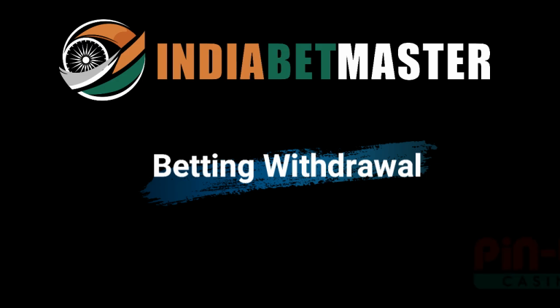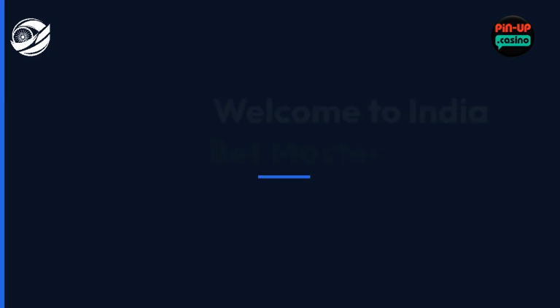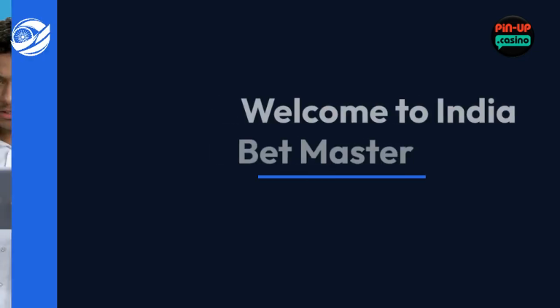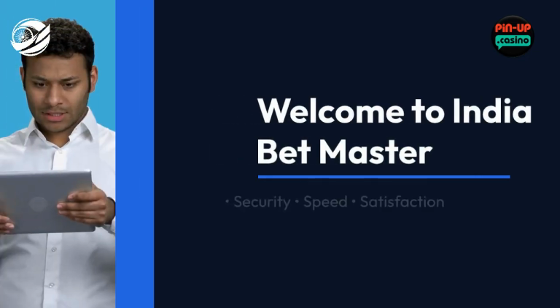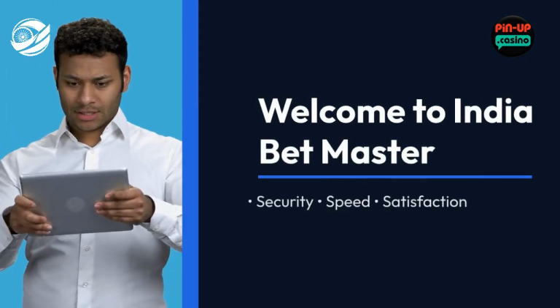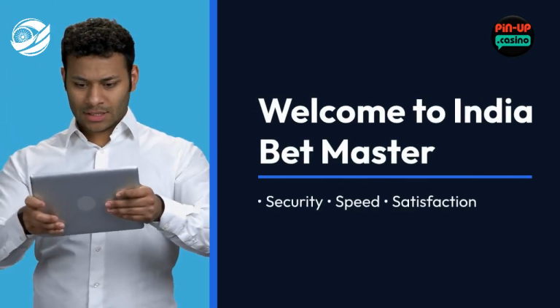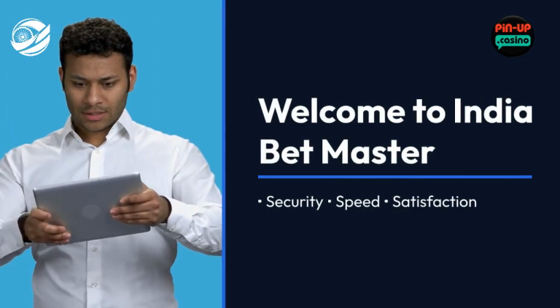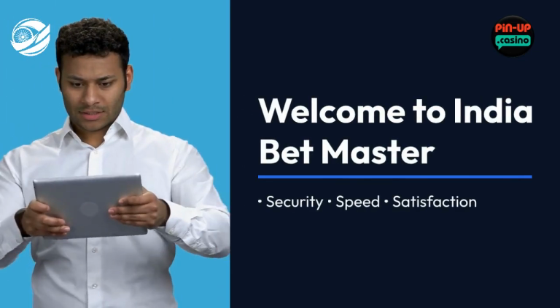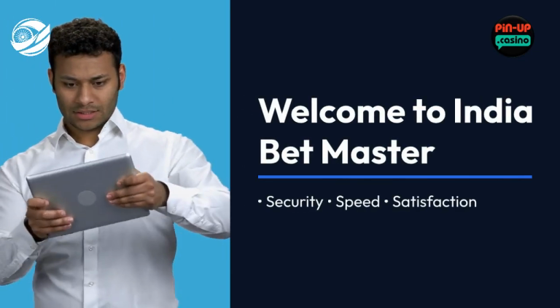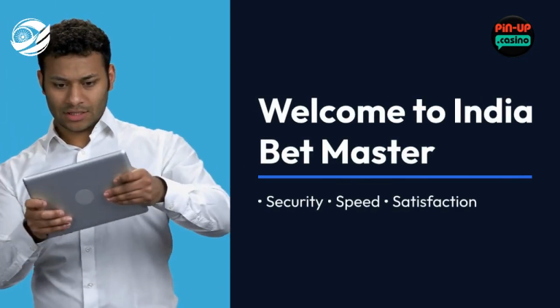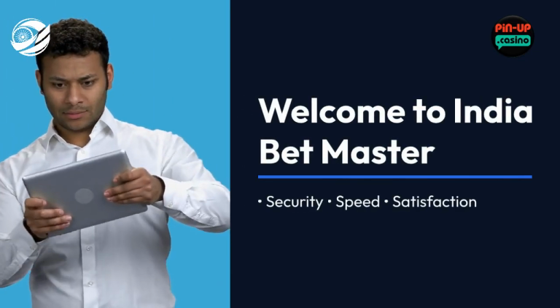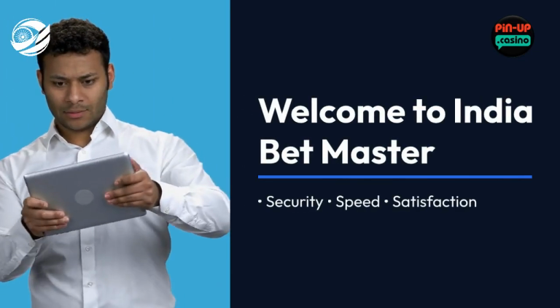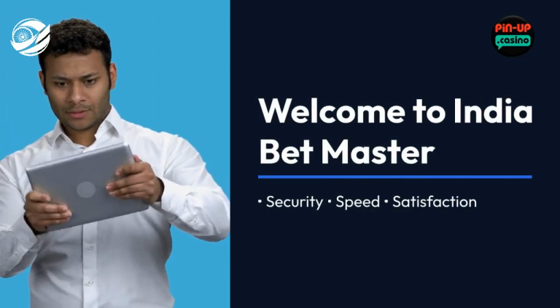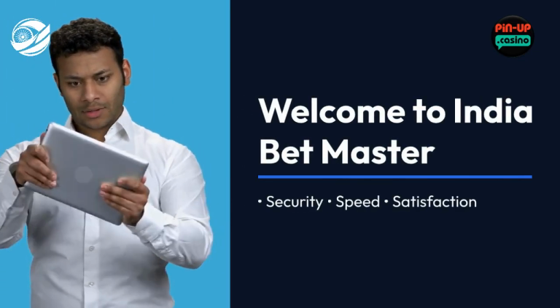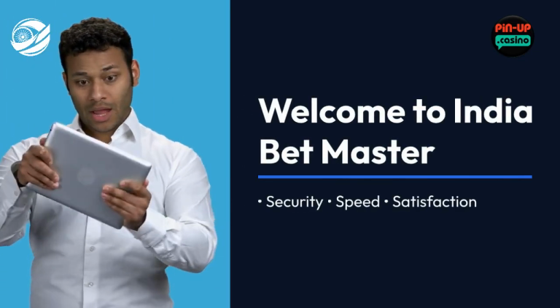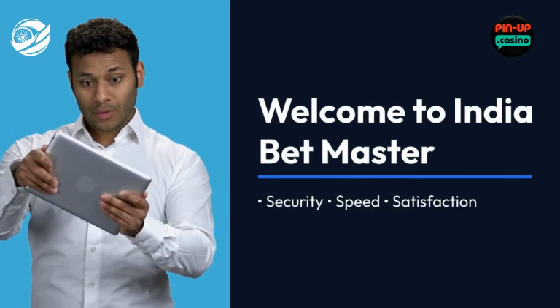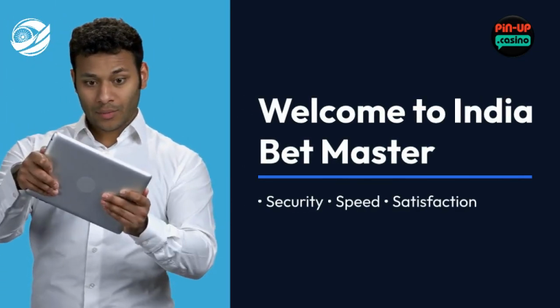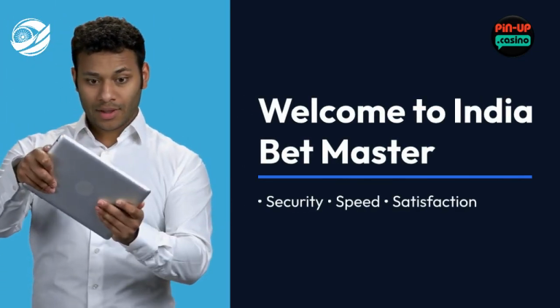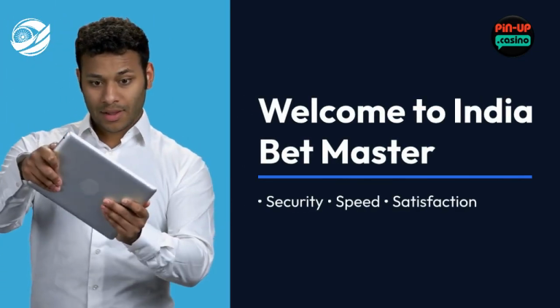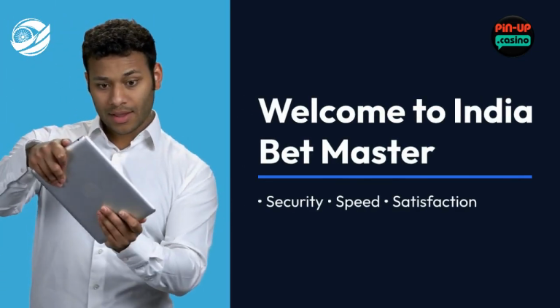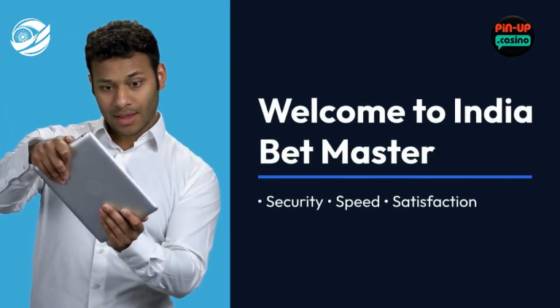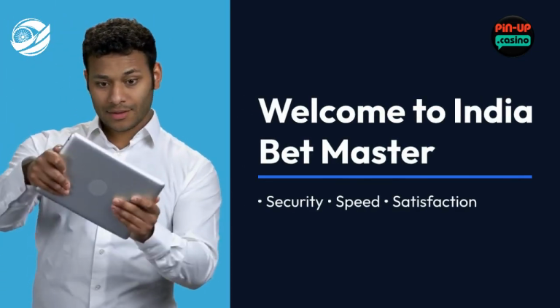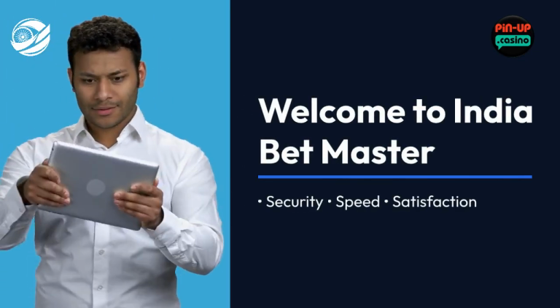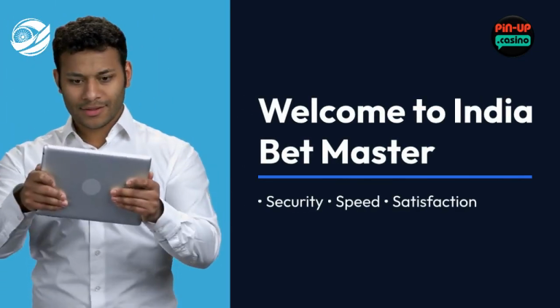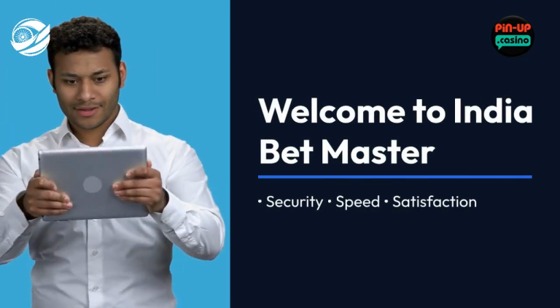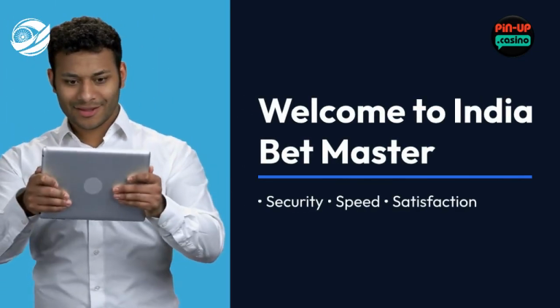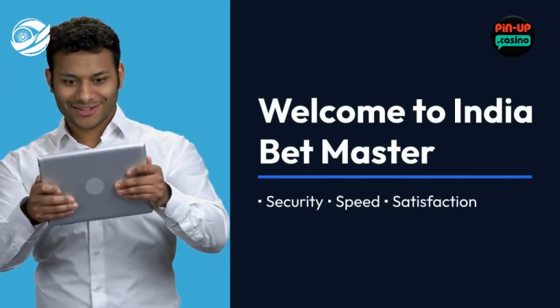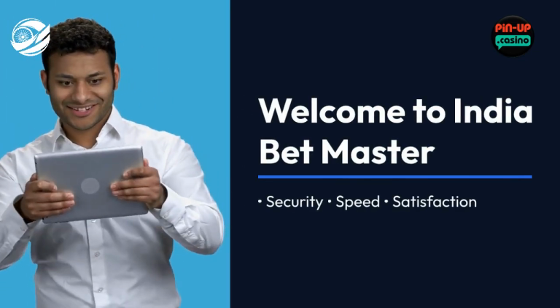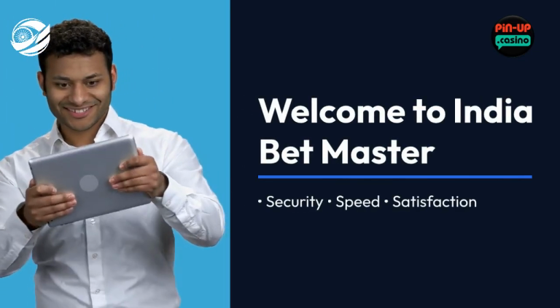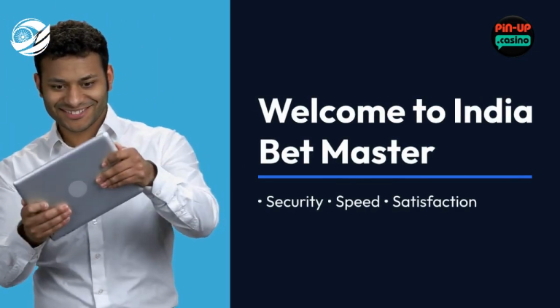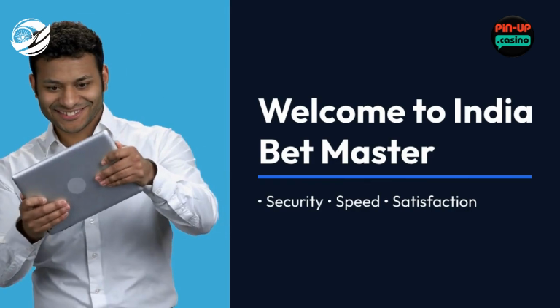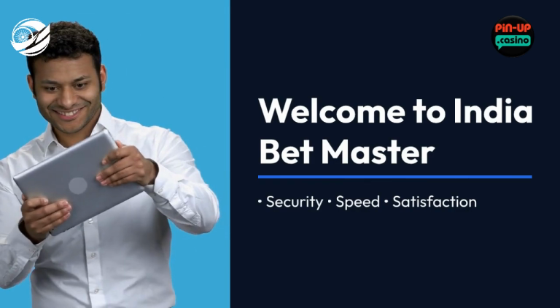Welcome to India Betmaster, where your gaming journey begins with security, speed, and satisfaction.